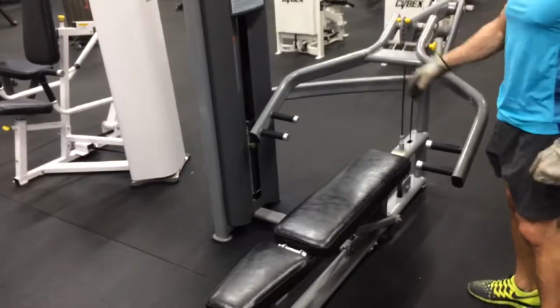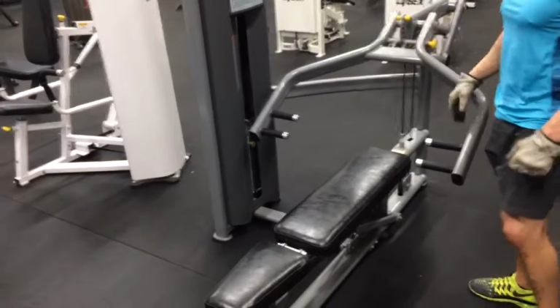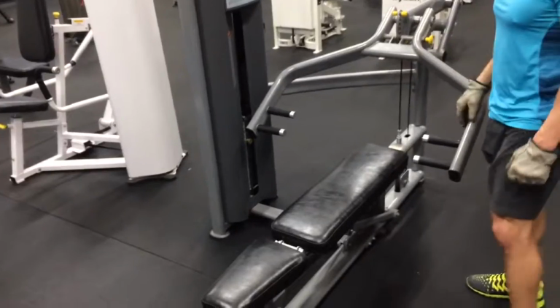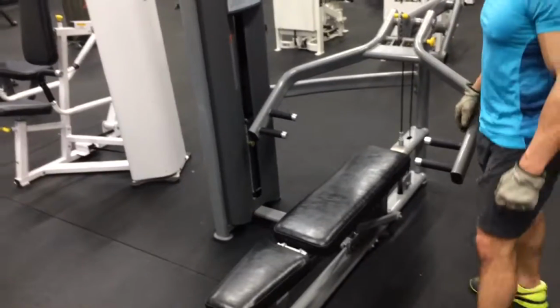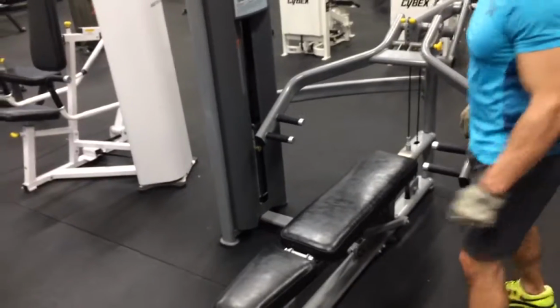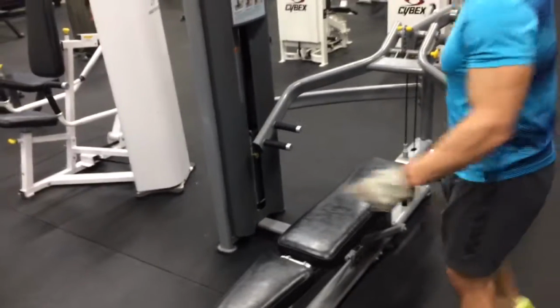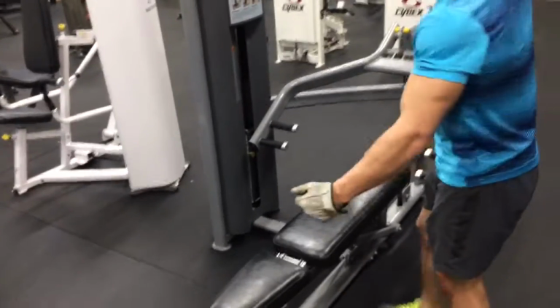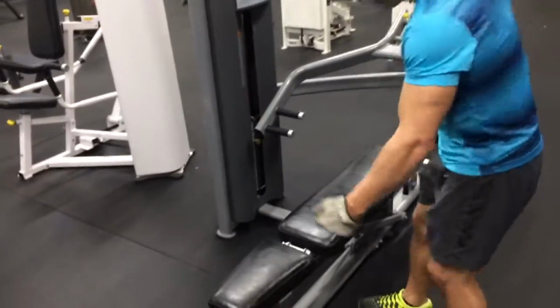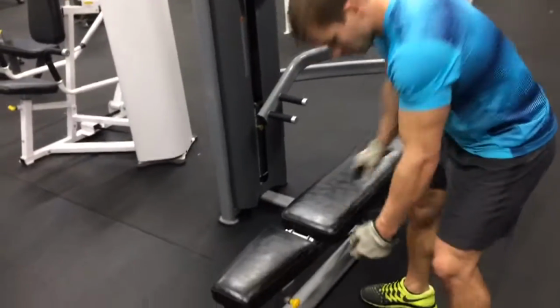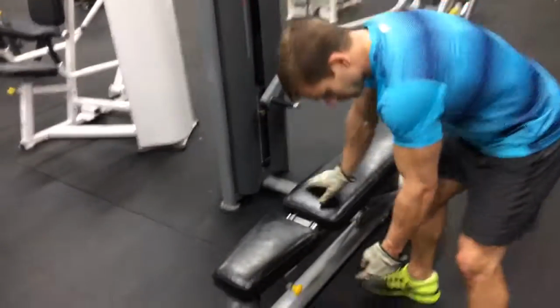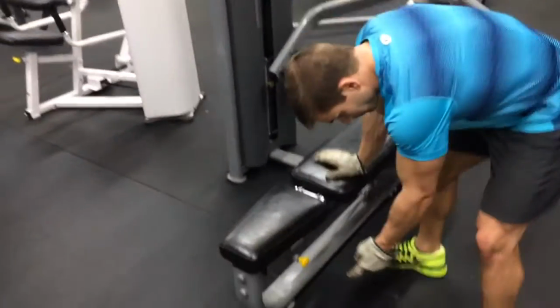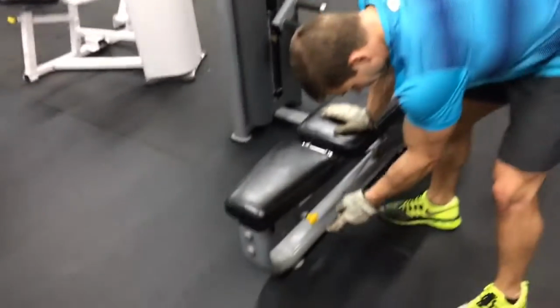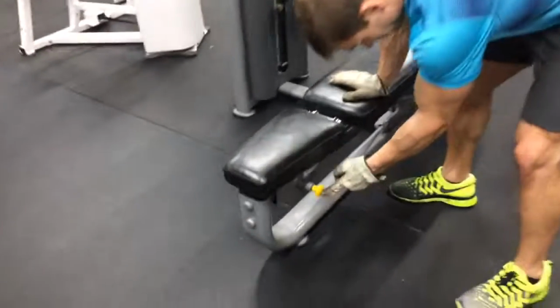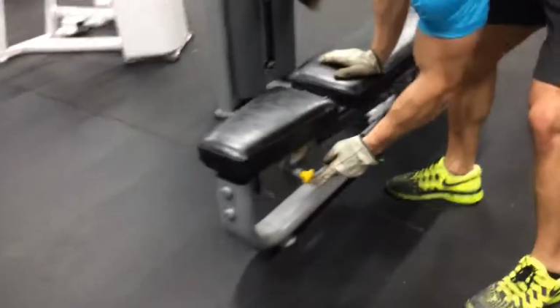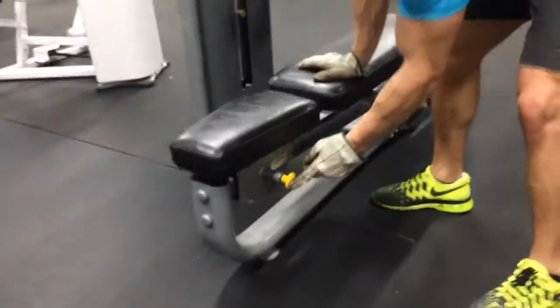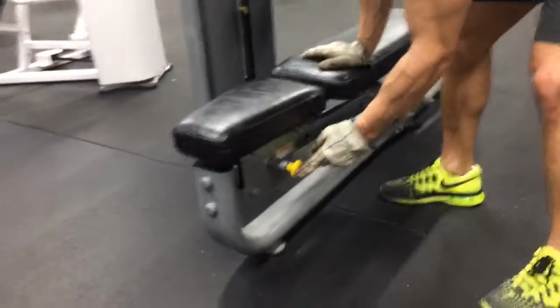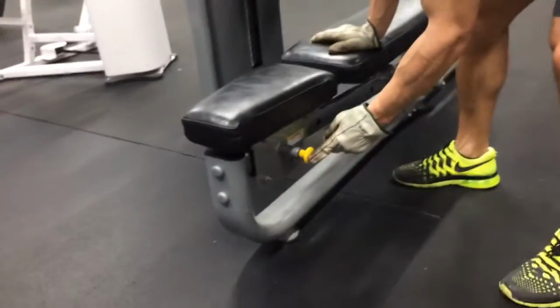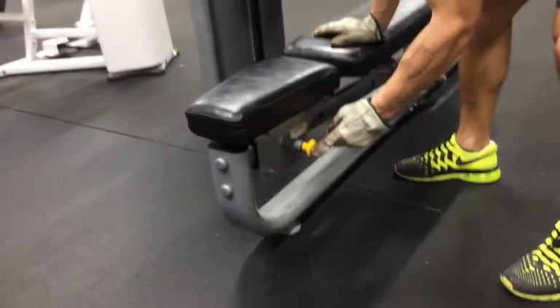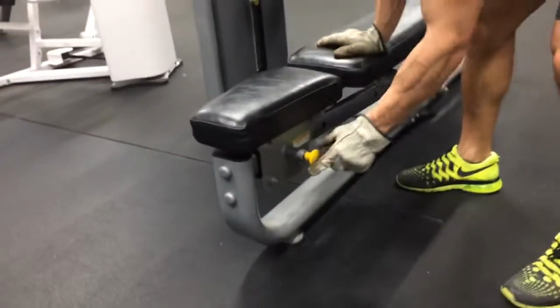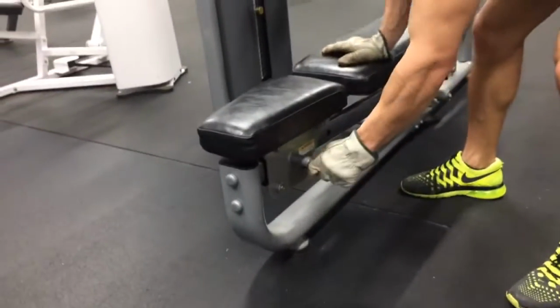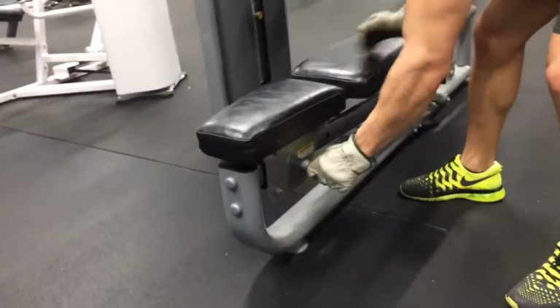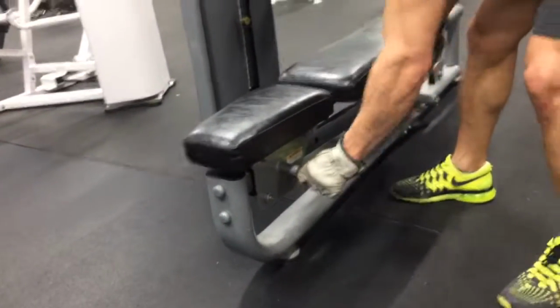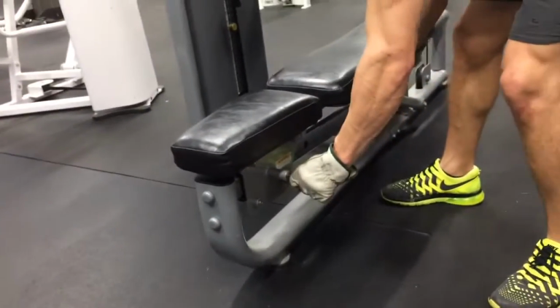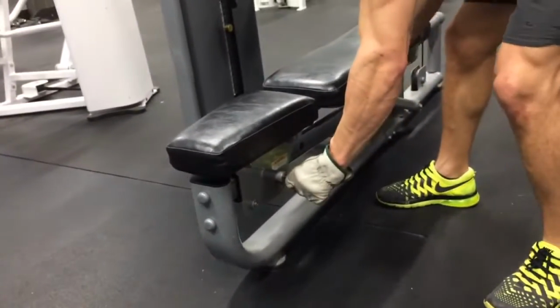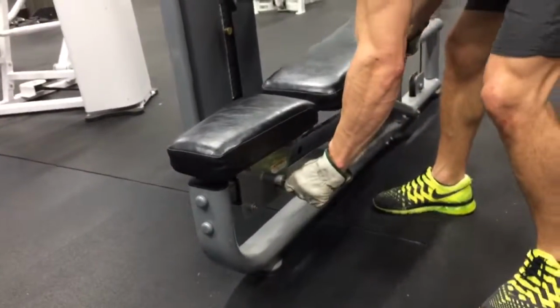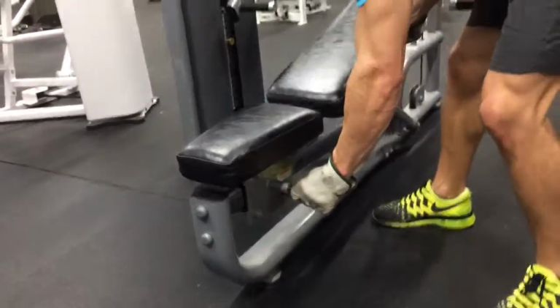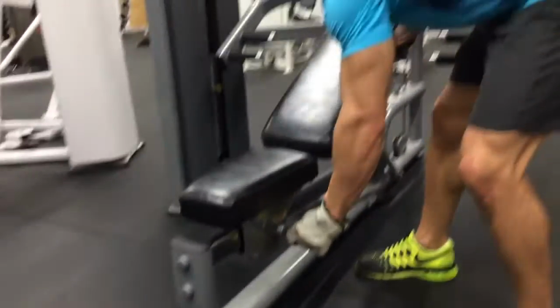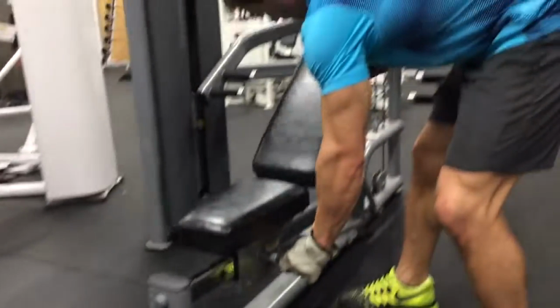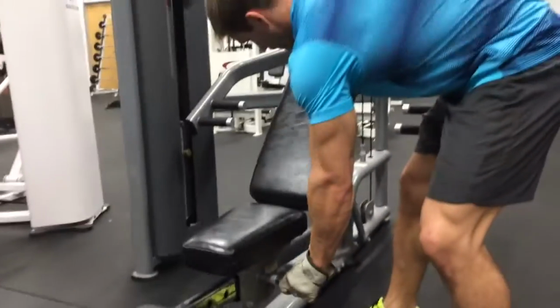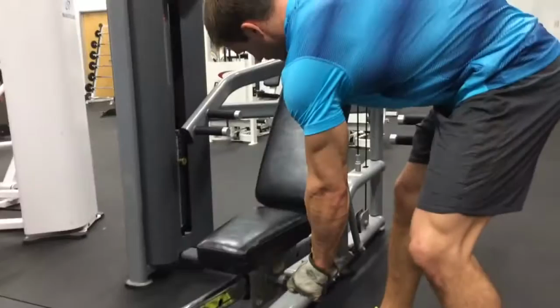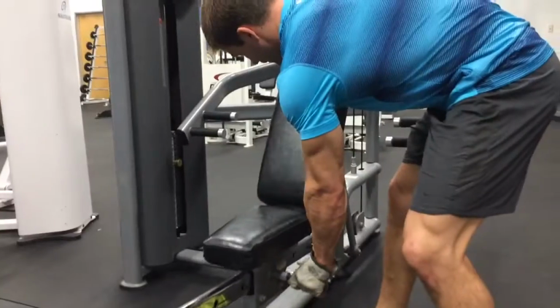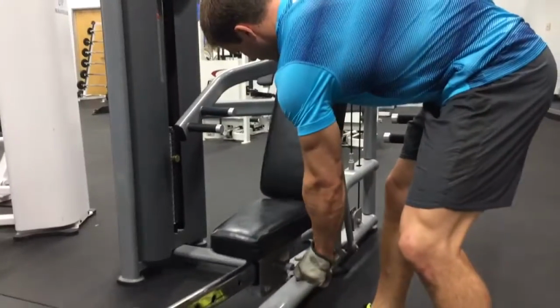We're going to adjust it into the shoulder press position, starting with the bench. Yellow knob — pulling that out and it slides on up.